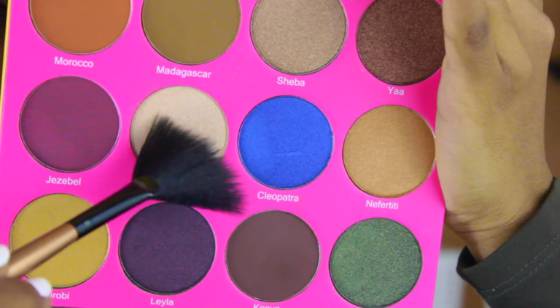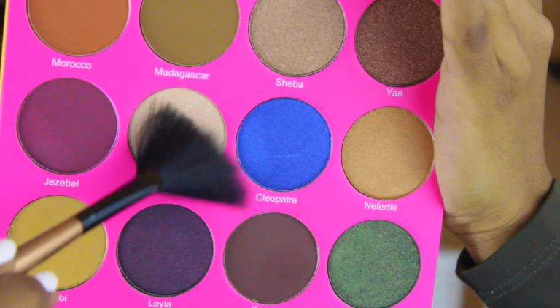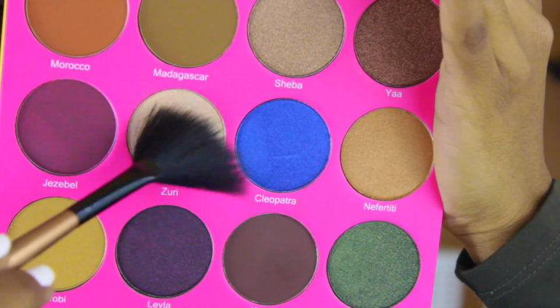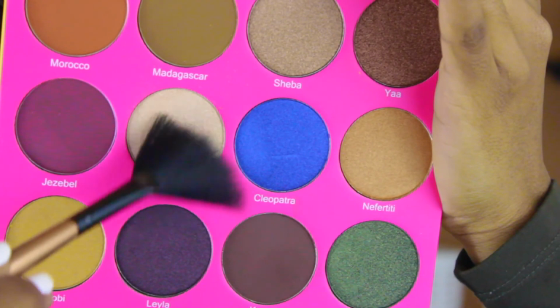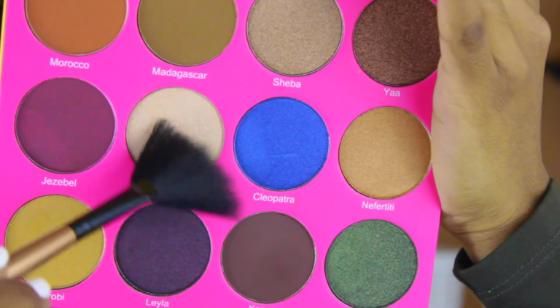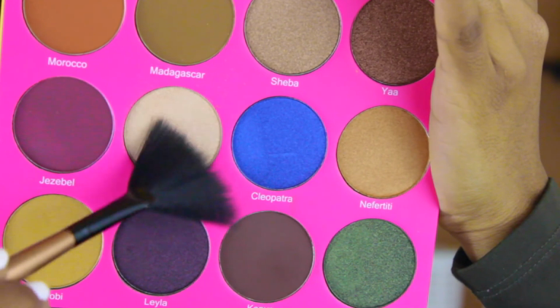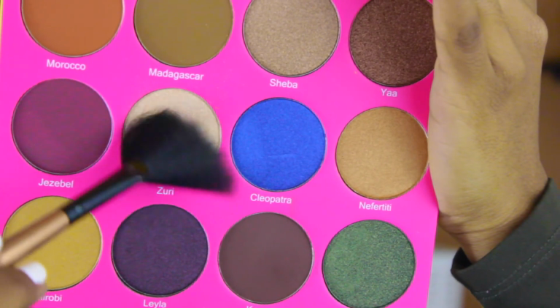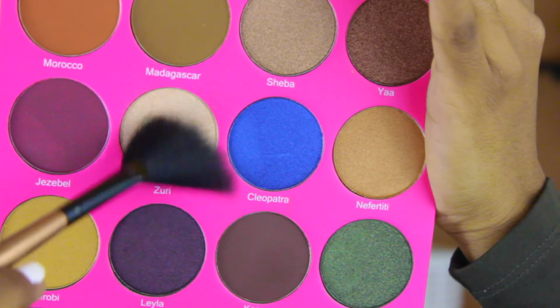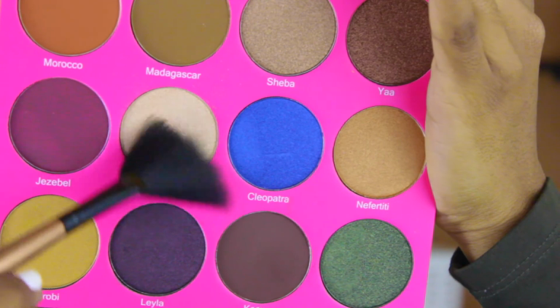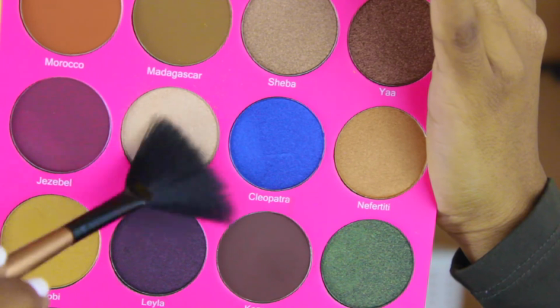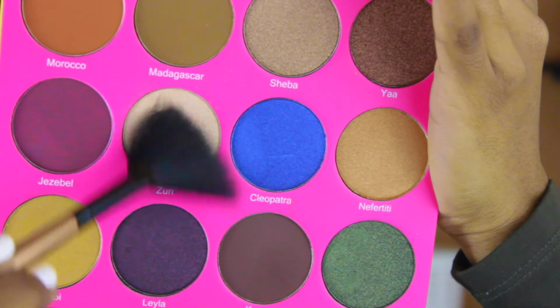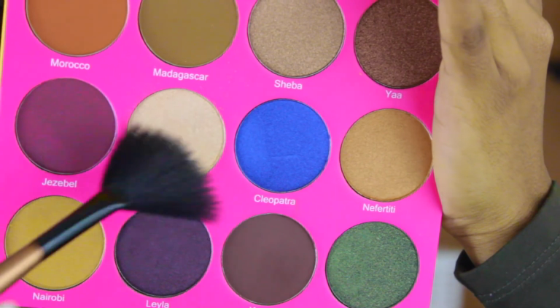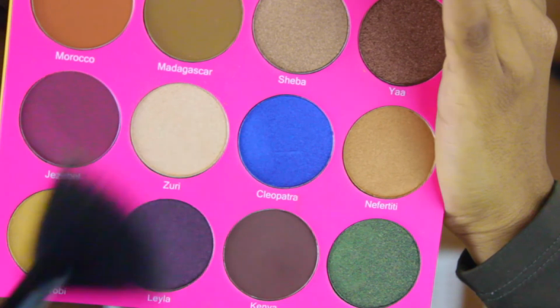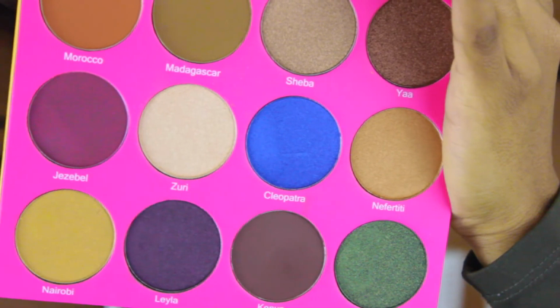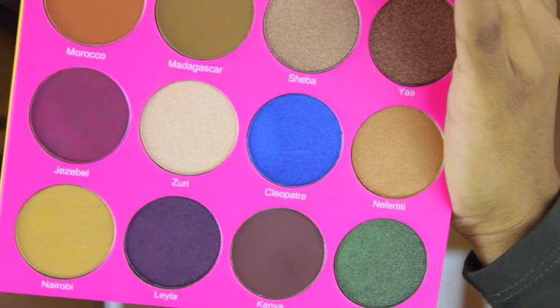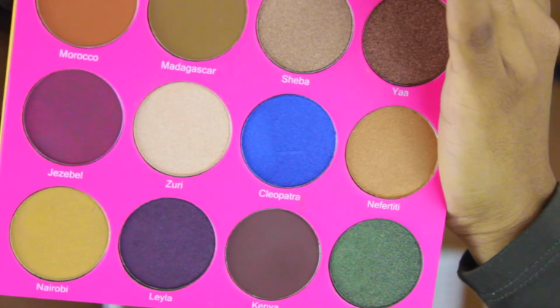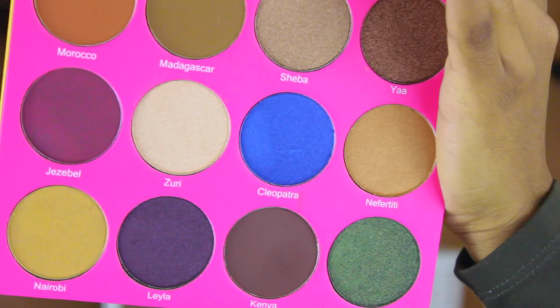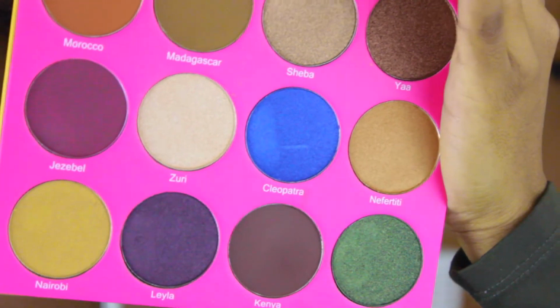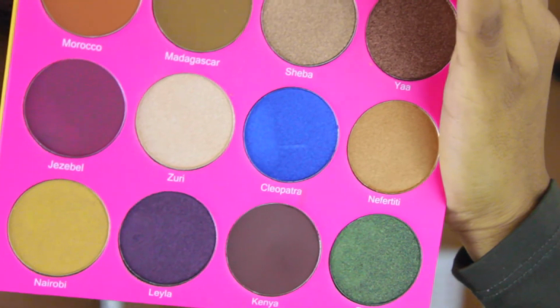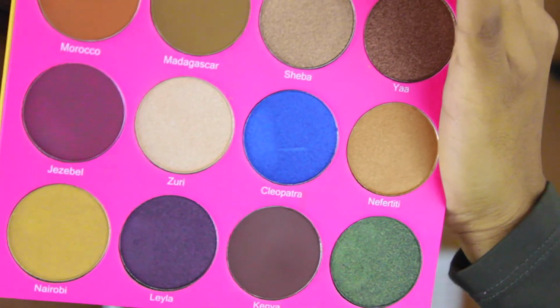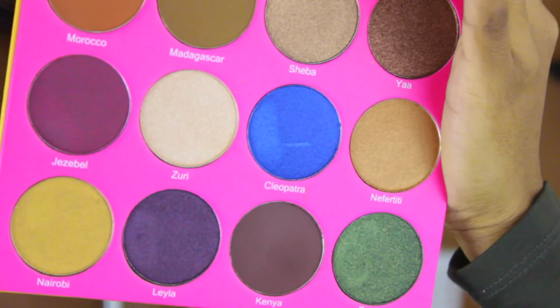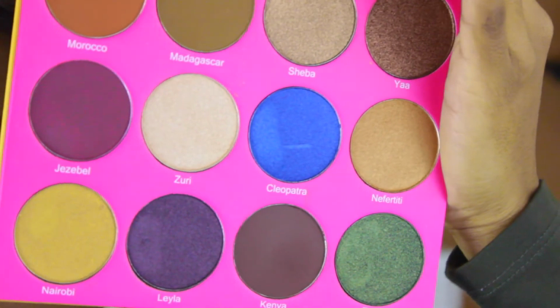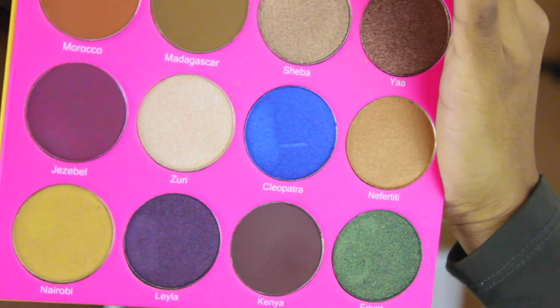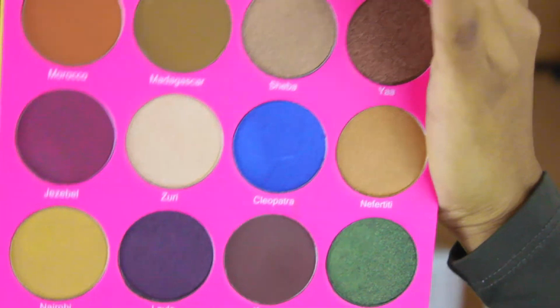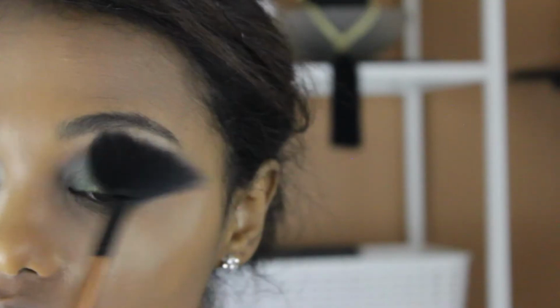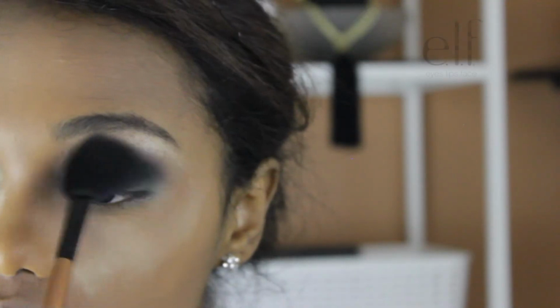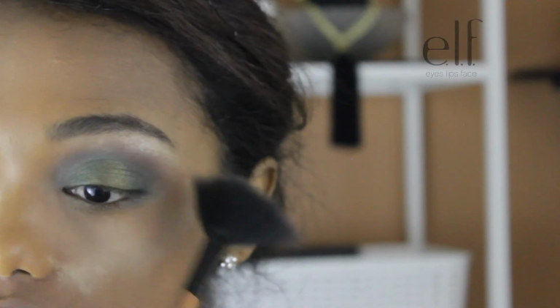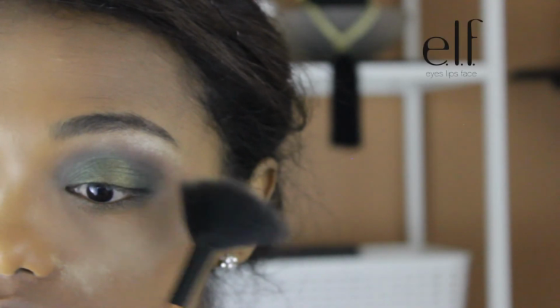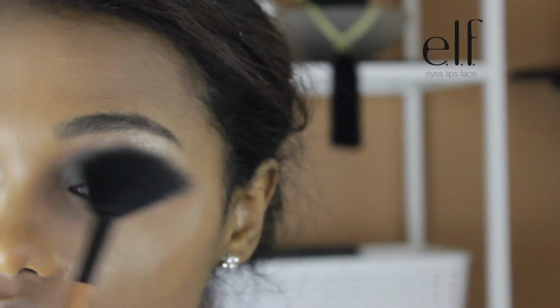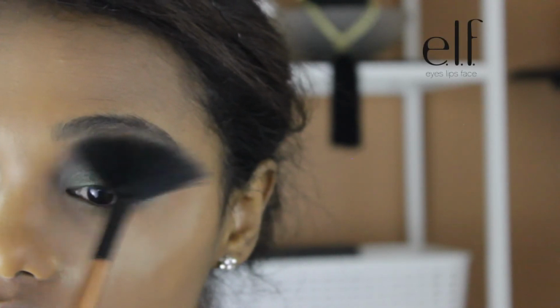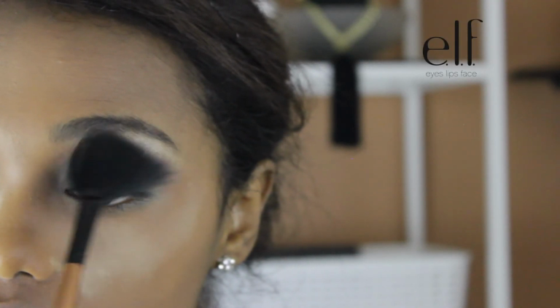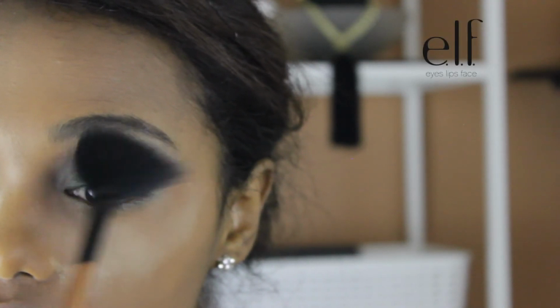Next, I'm going to take Zuri and apply that on my brow bone and also on my inner corners later on.